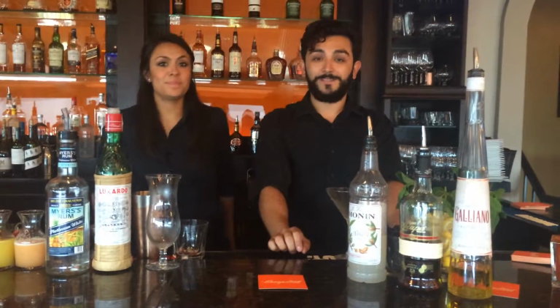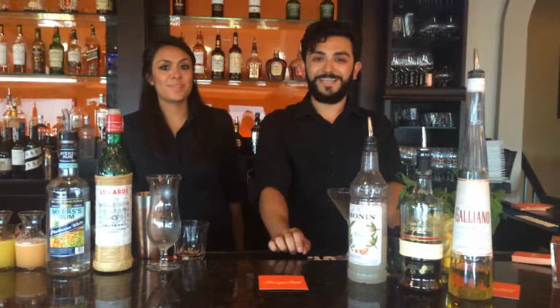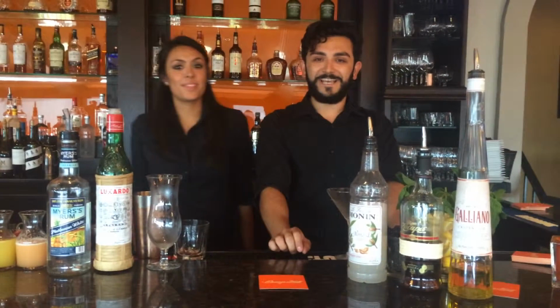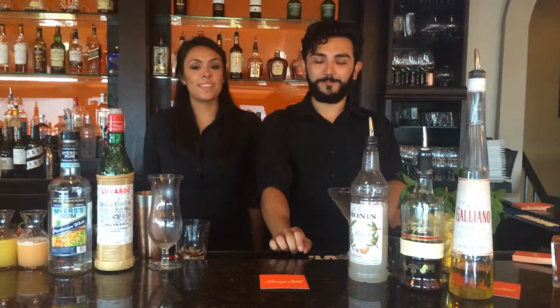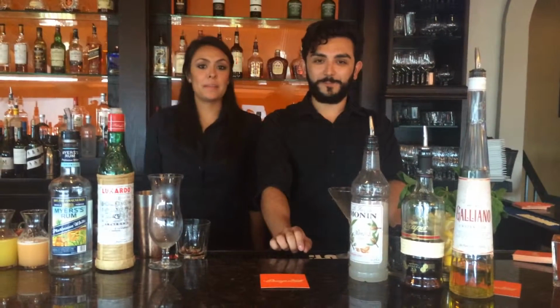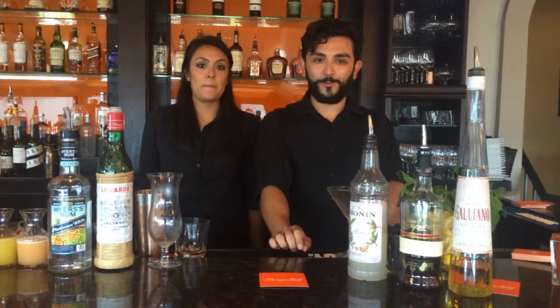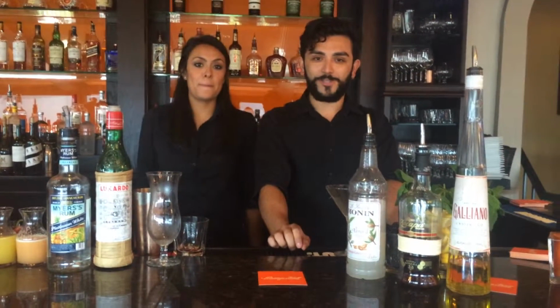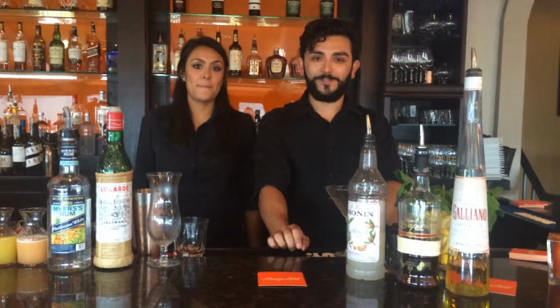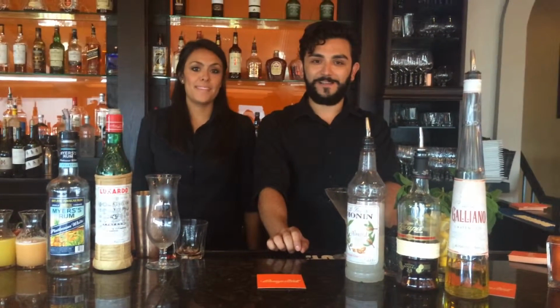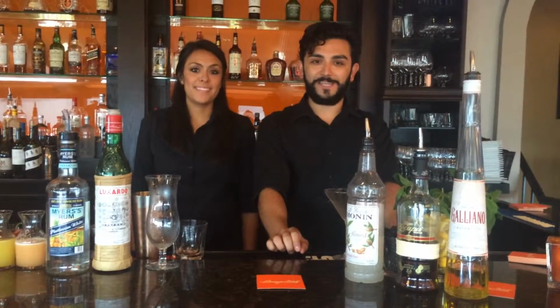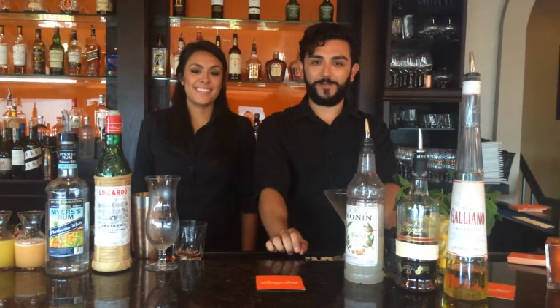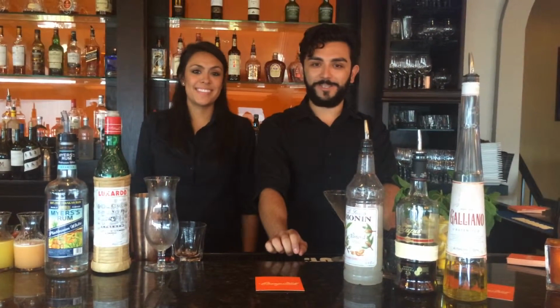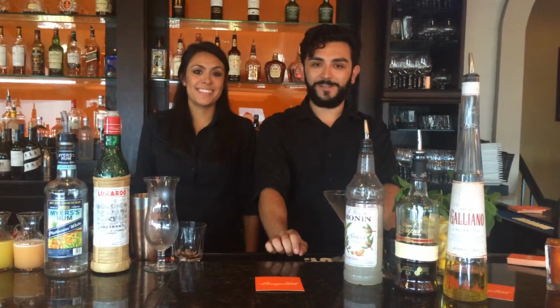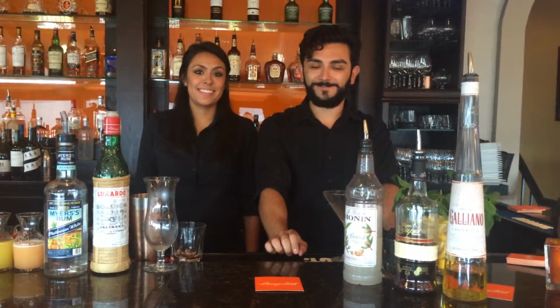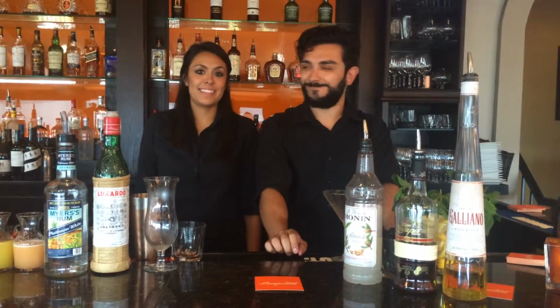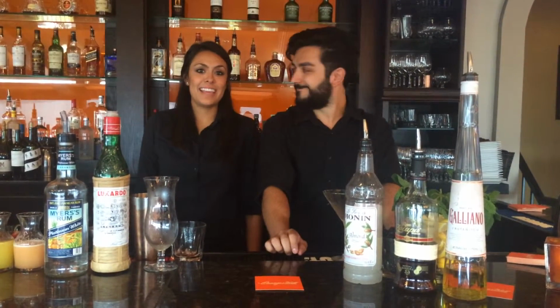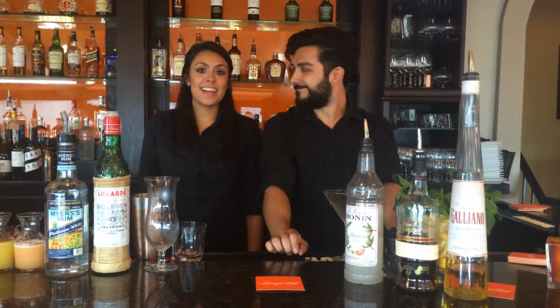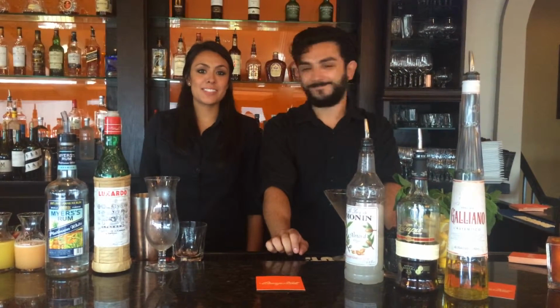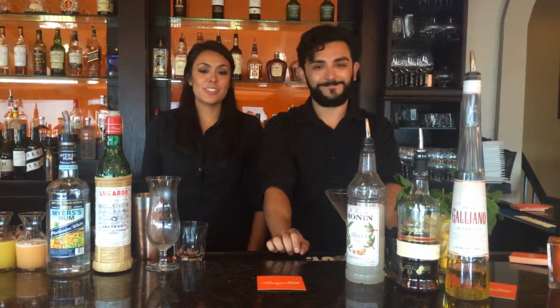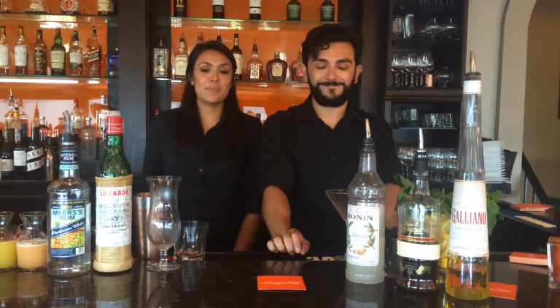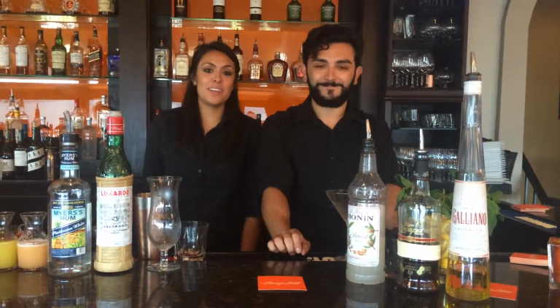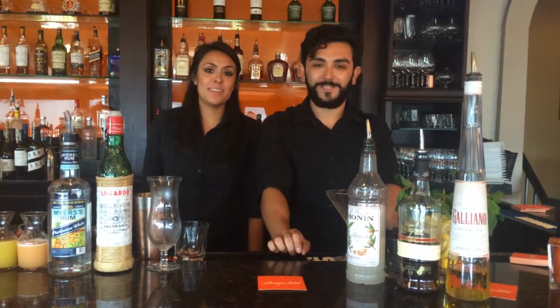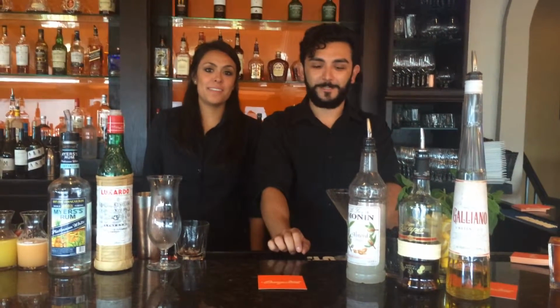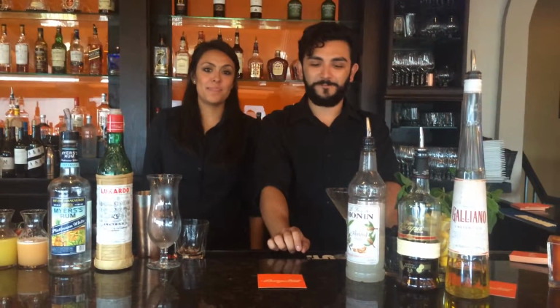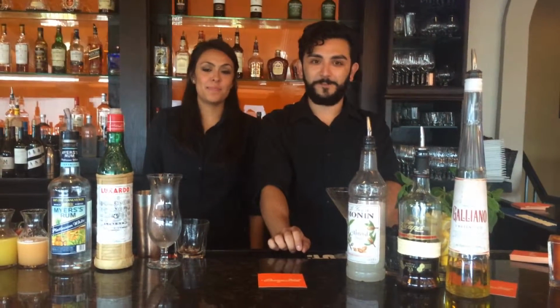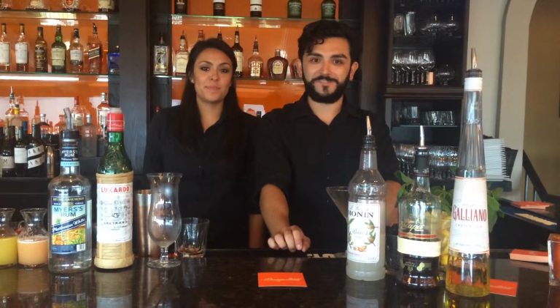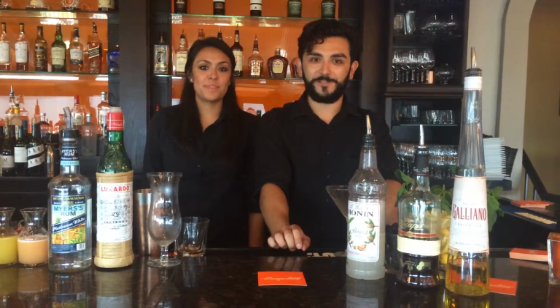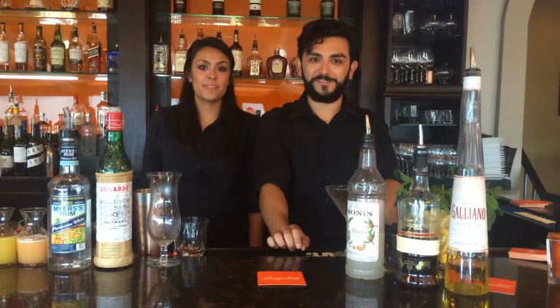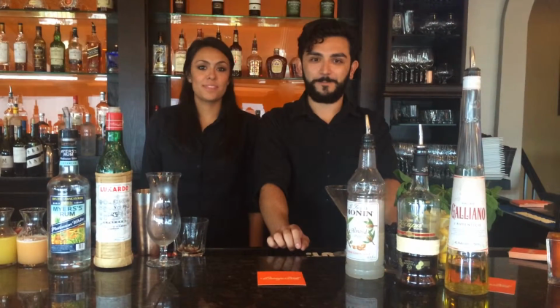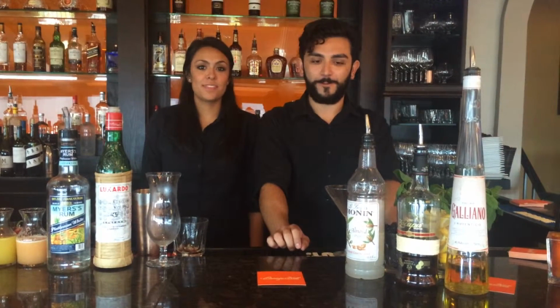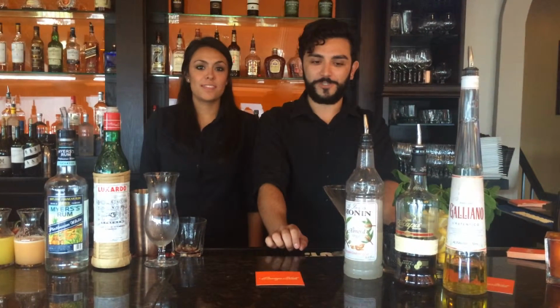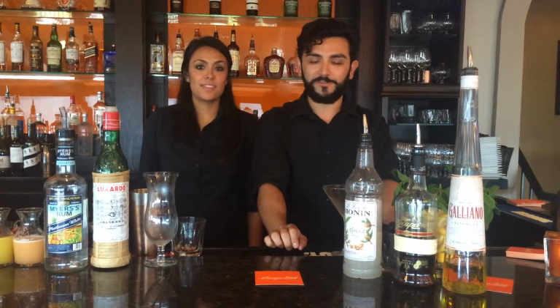Hey guys, welcome to Orange Hill. Alan Camarena here. Hey guys, Christina Molina. A couple of your mixologists up at Orange Hill.